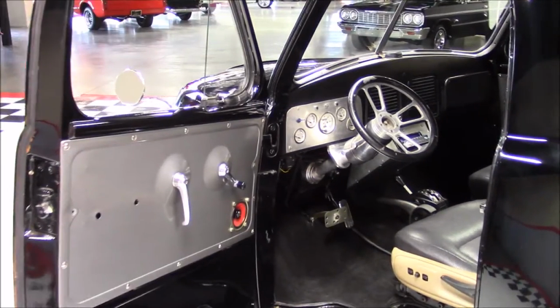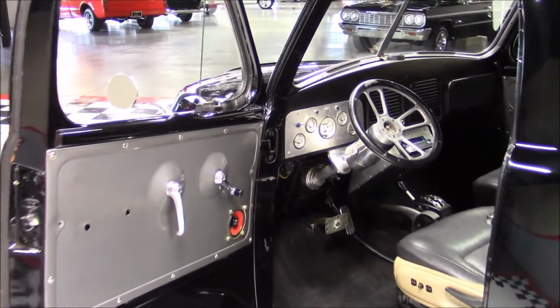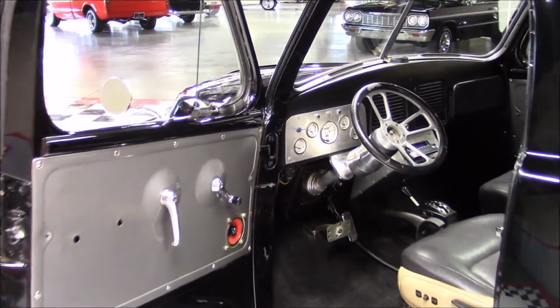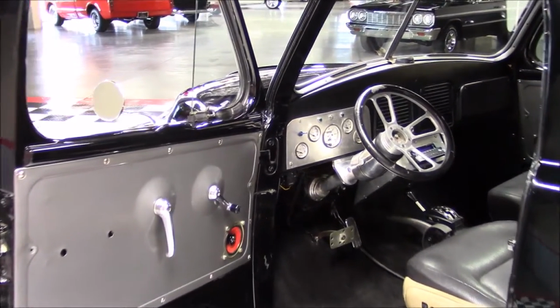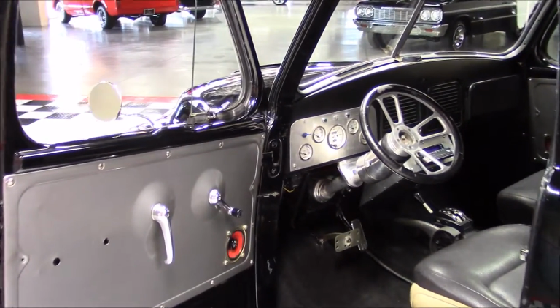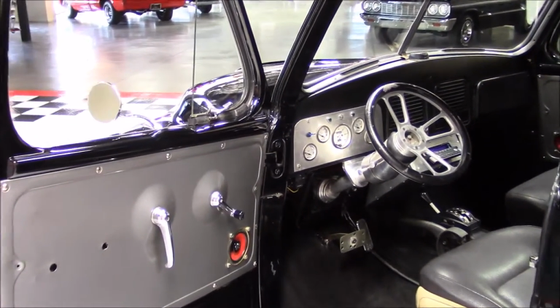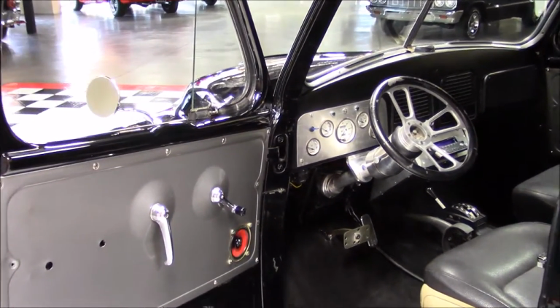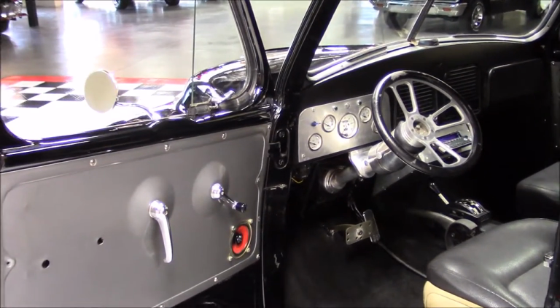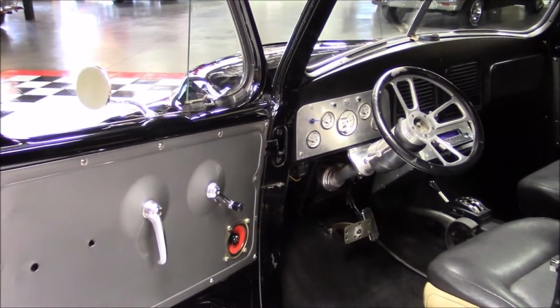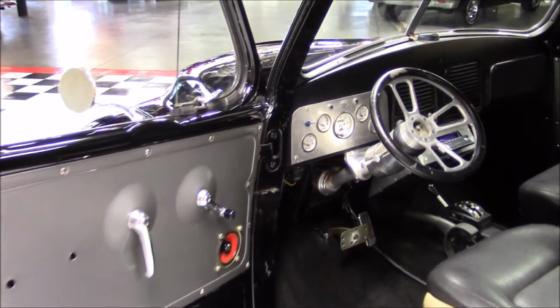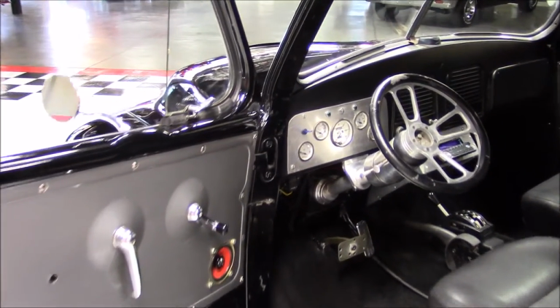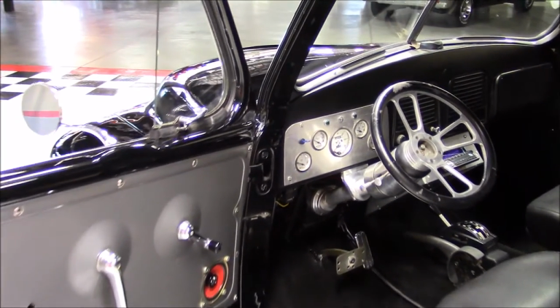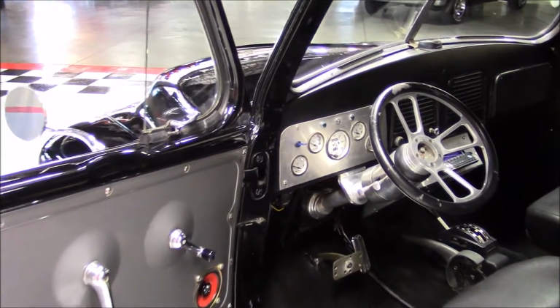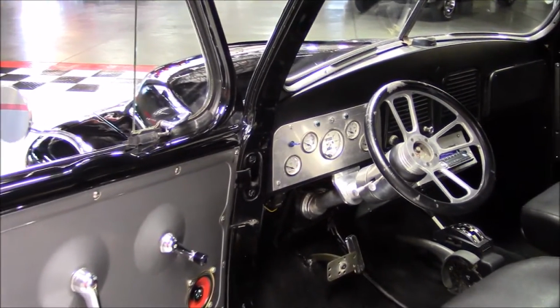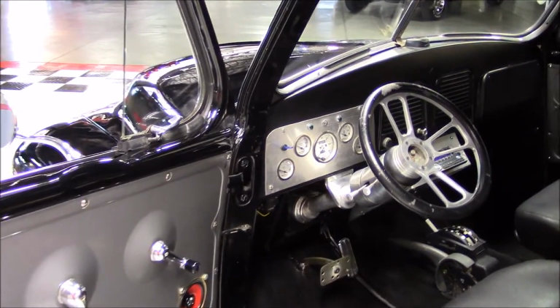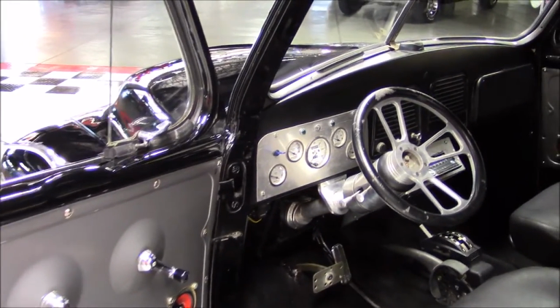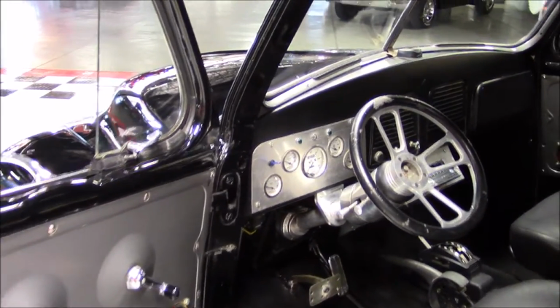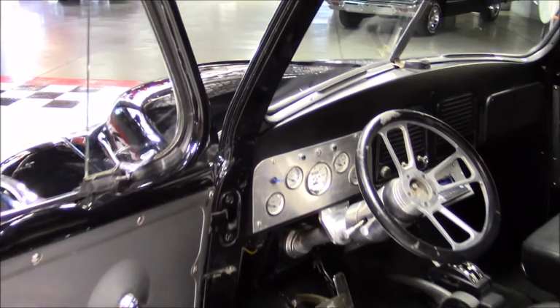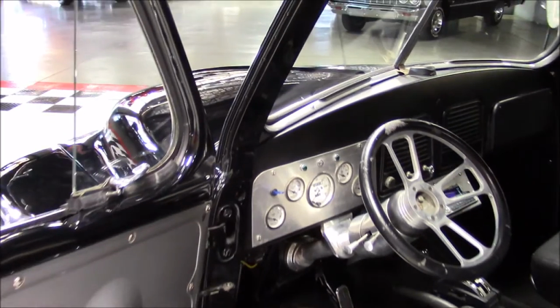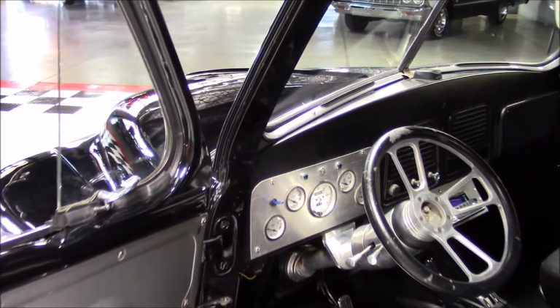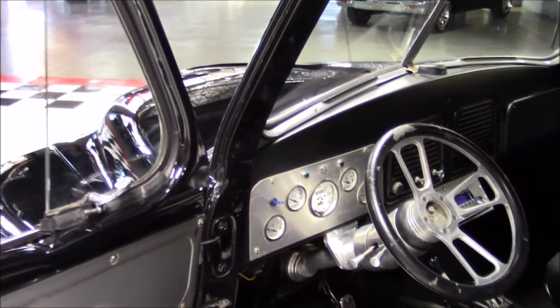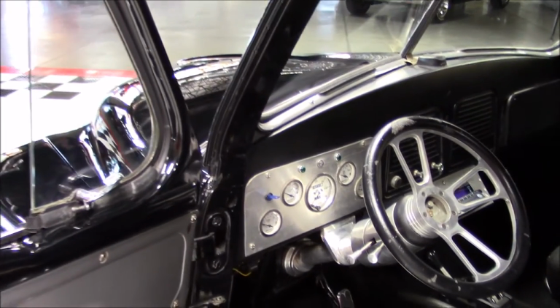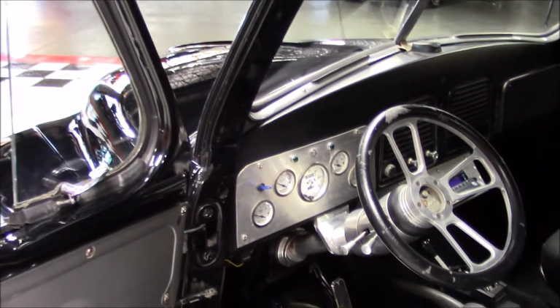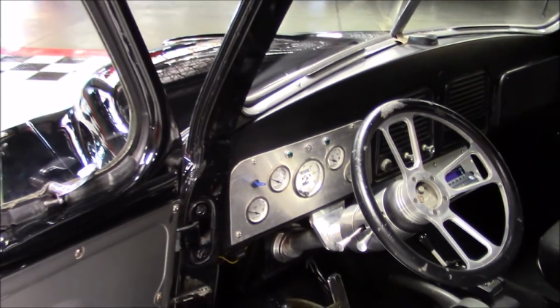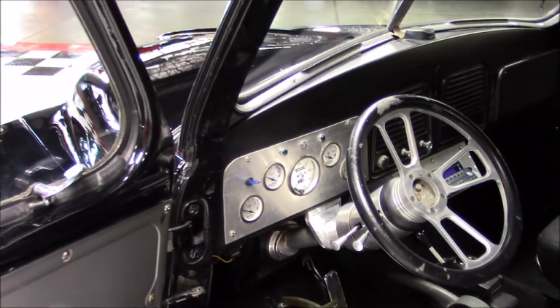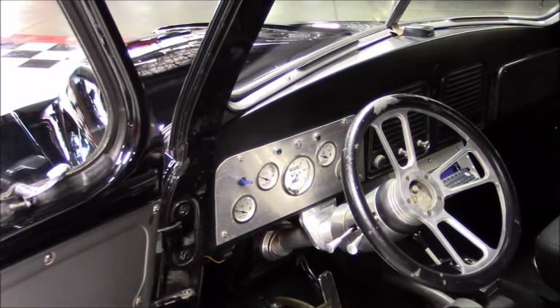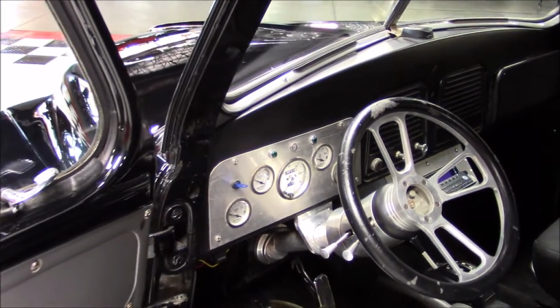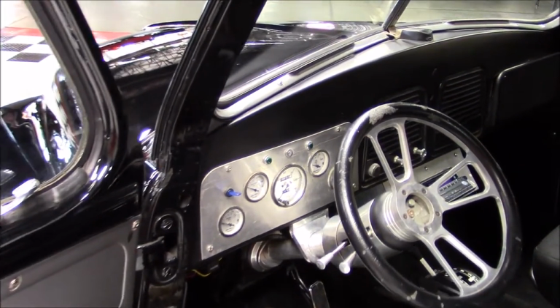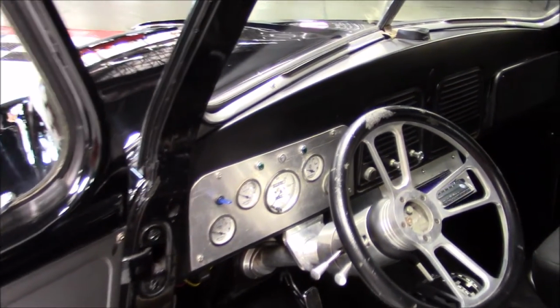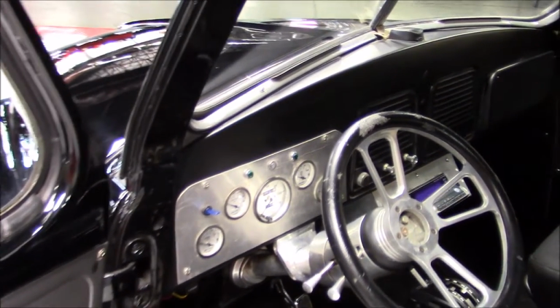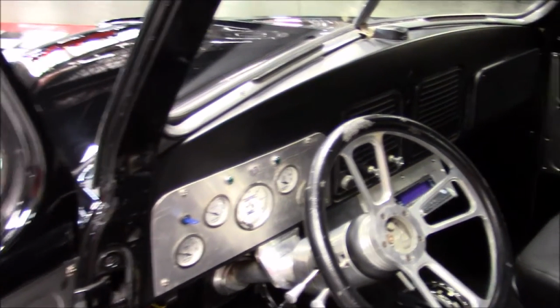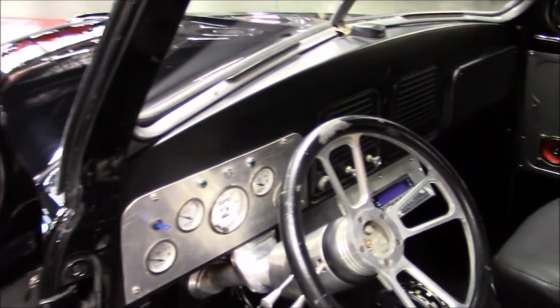The interior is done in black and gray, features a tilt steering wheel, bucket seats, and Auto Meter gauges.